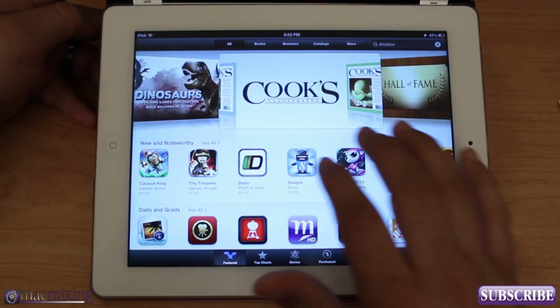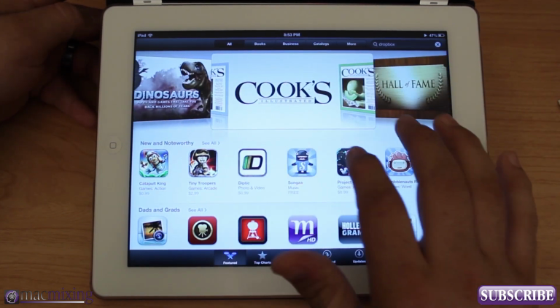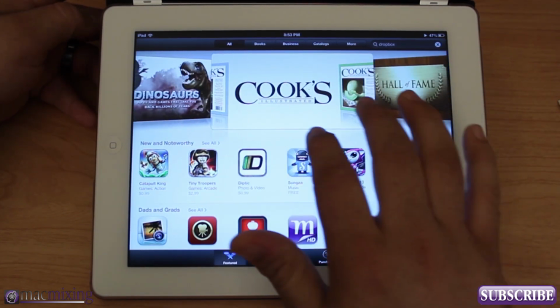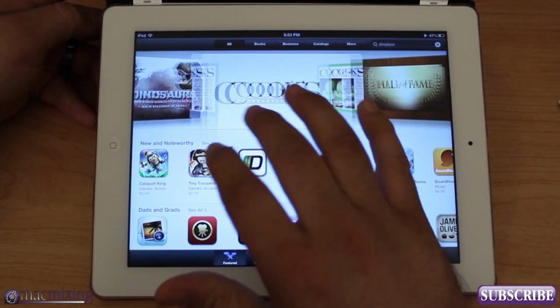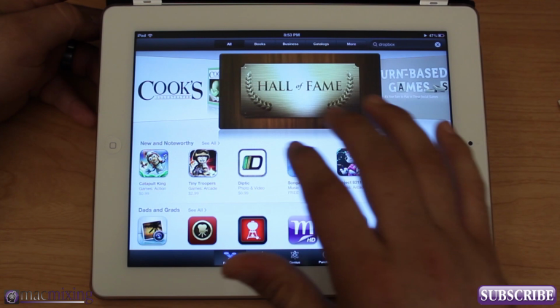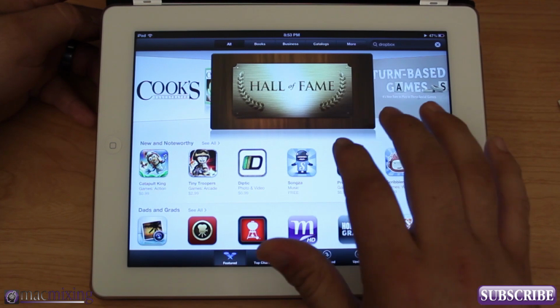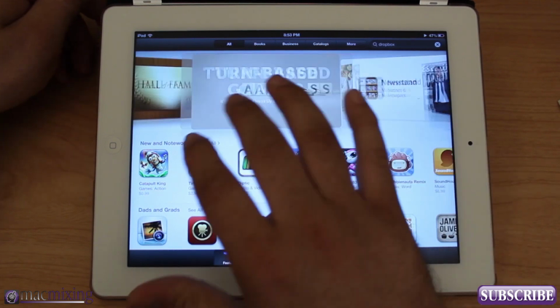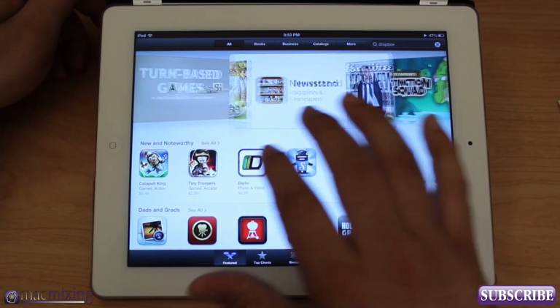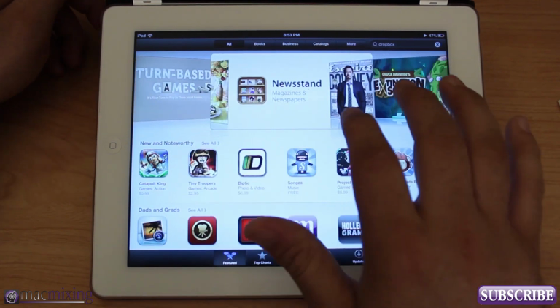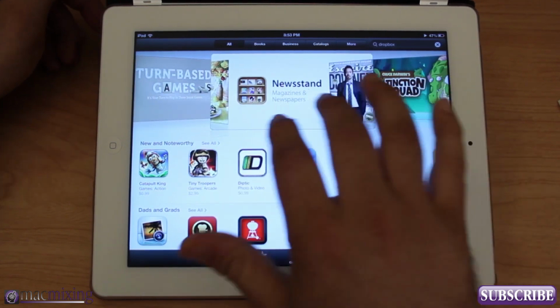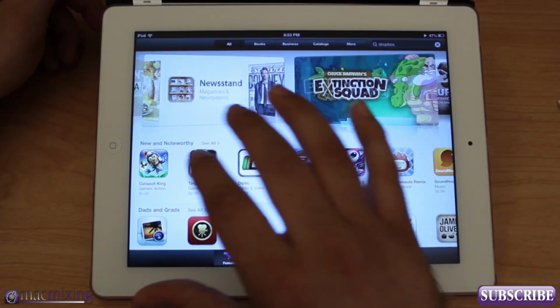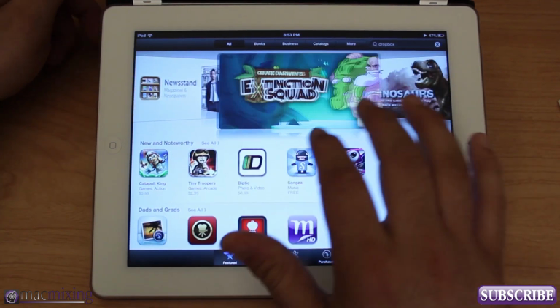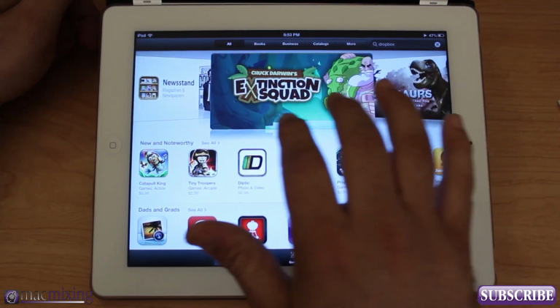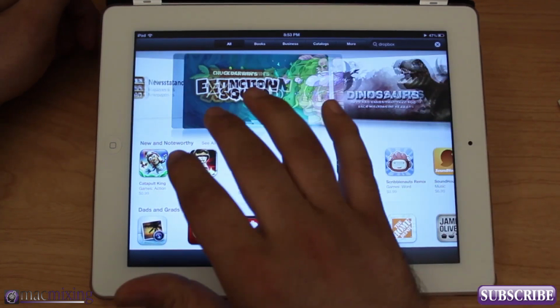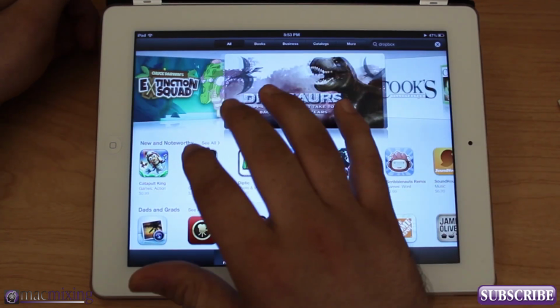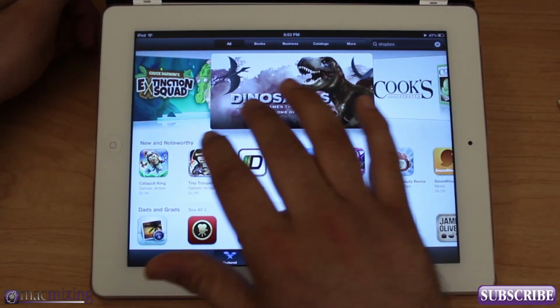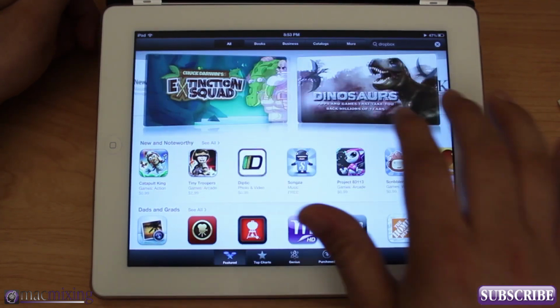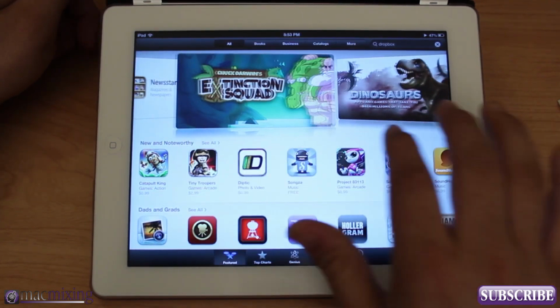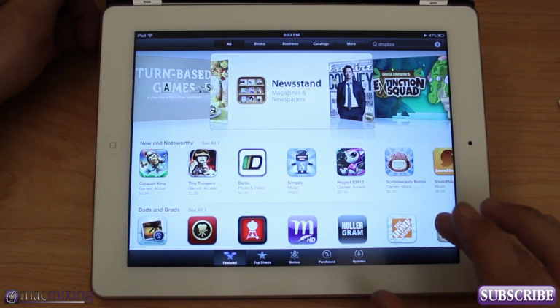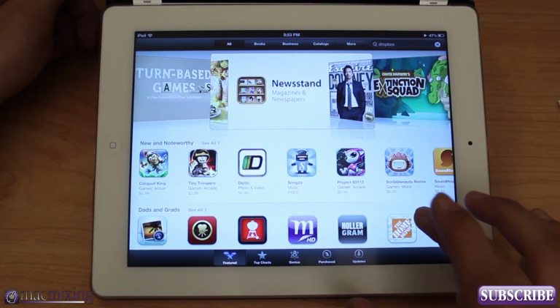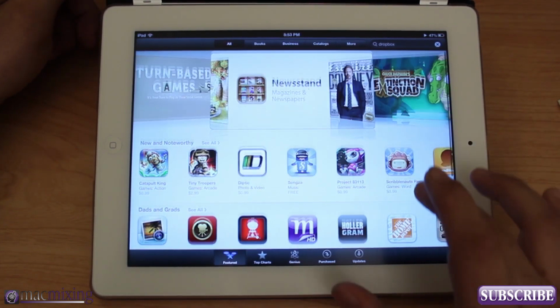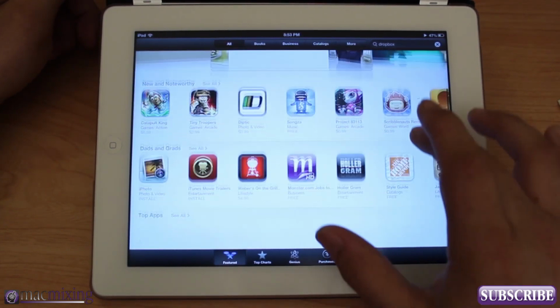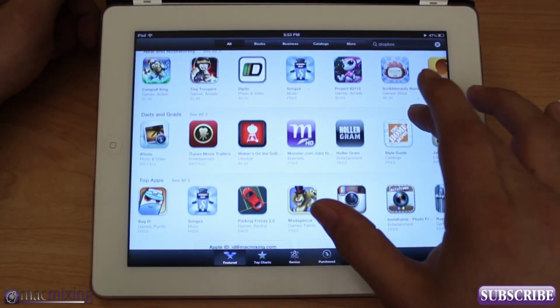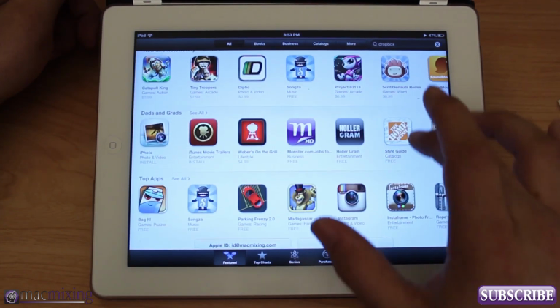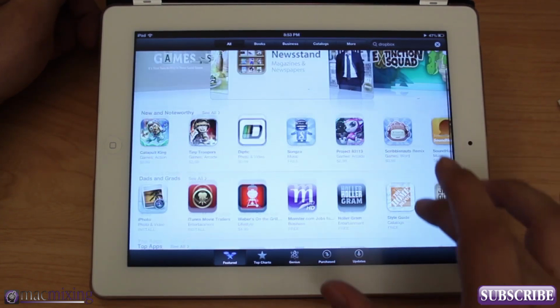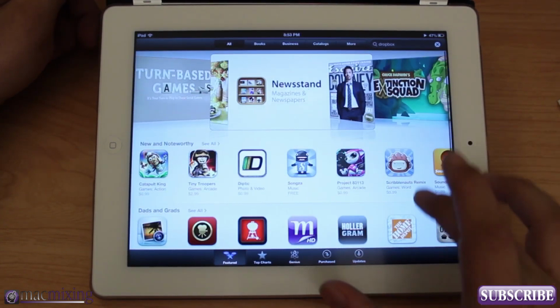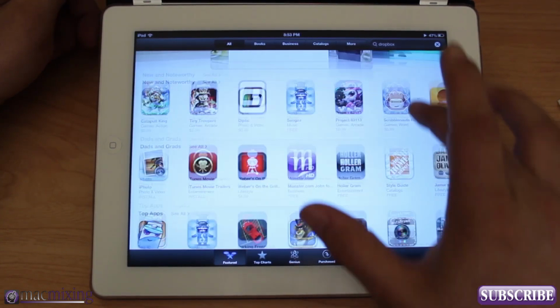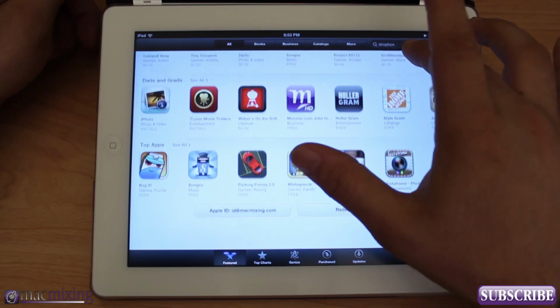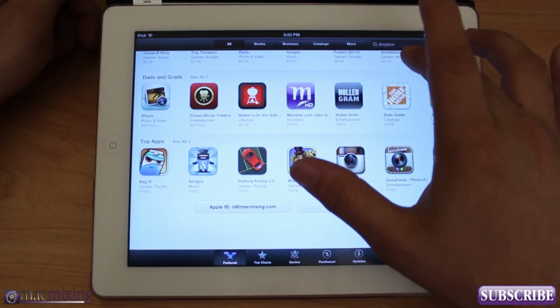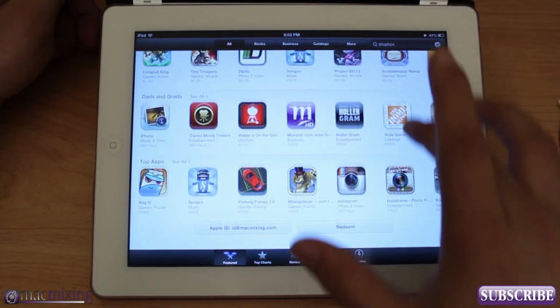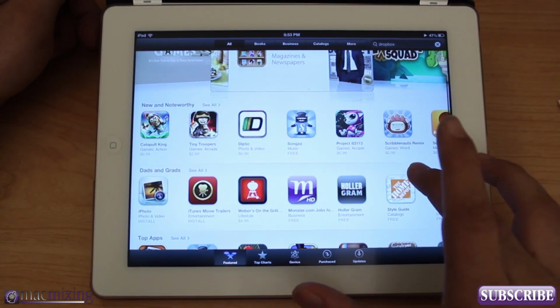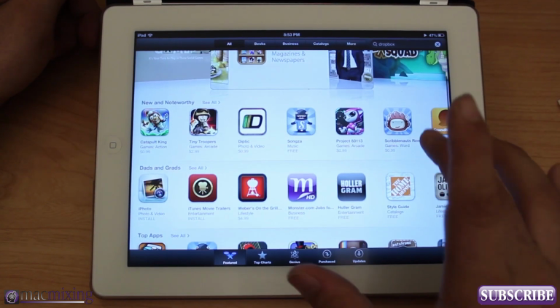It's got these little banners here that you can kind of flow through with your finger, and we have an entirely different layout here for the apps.